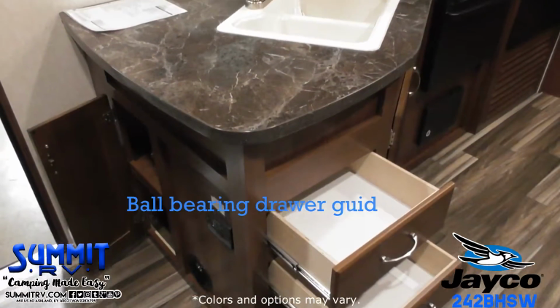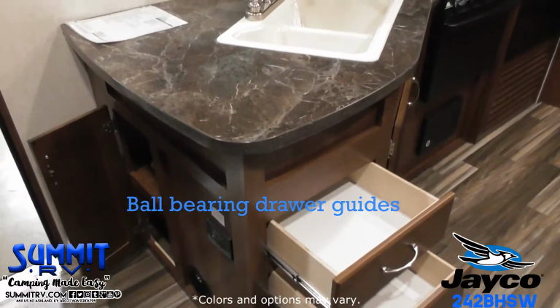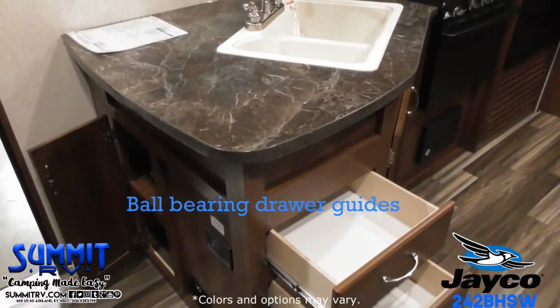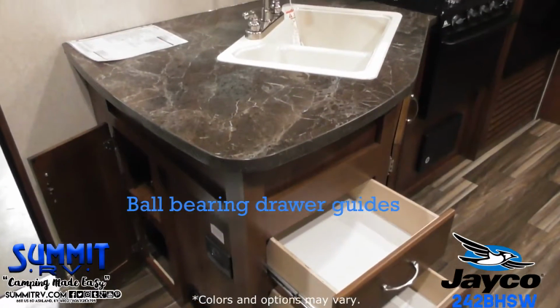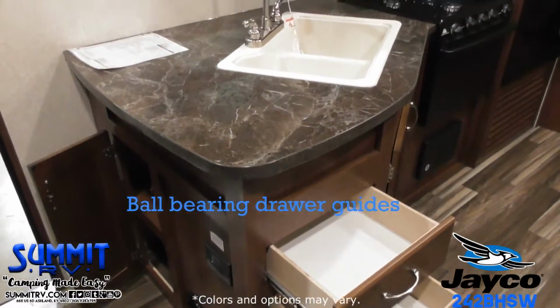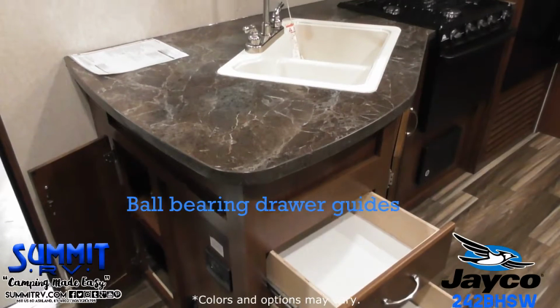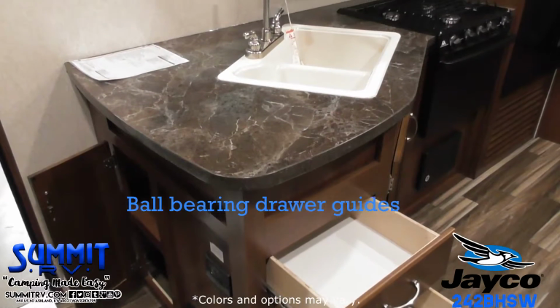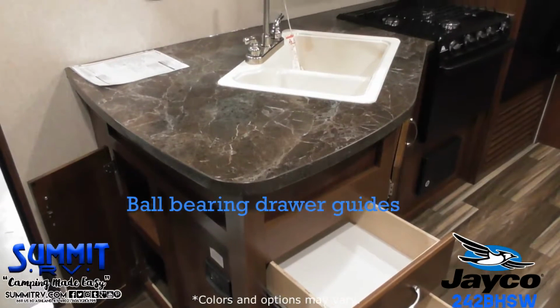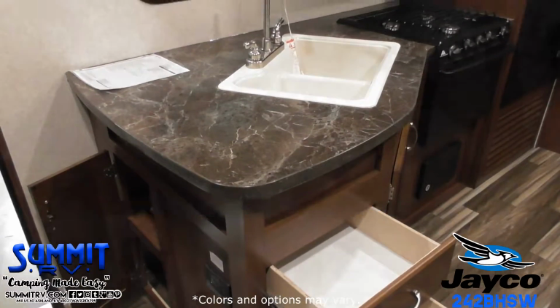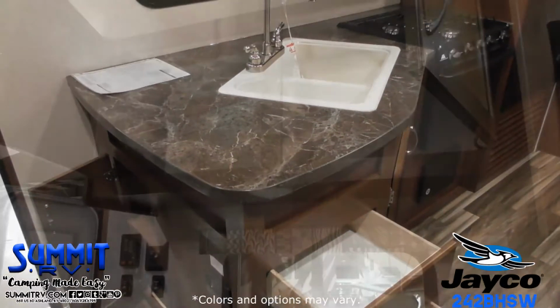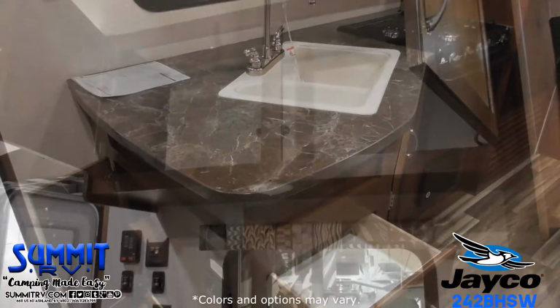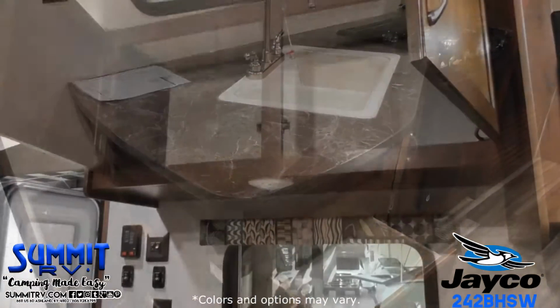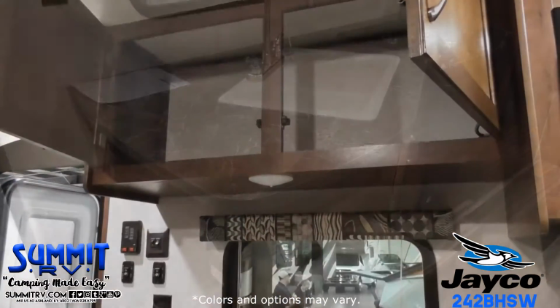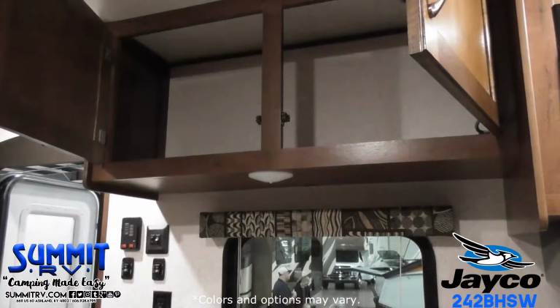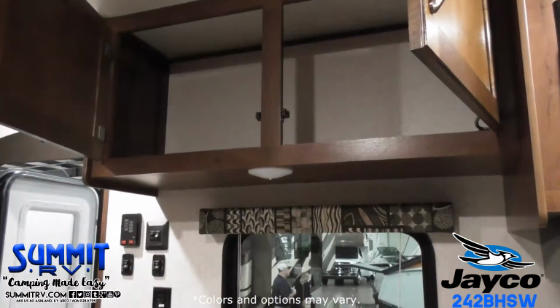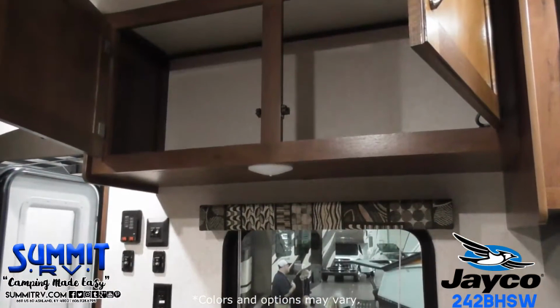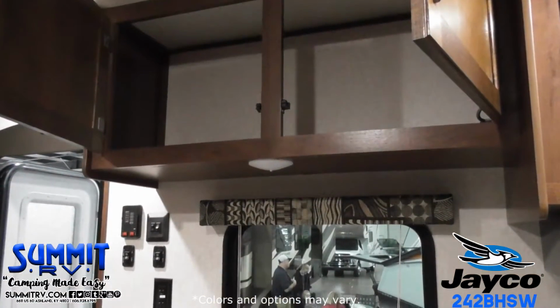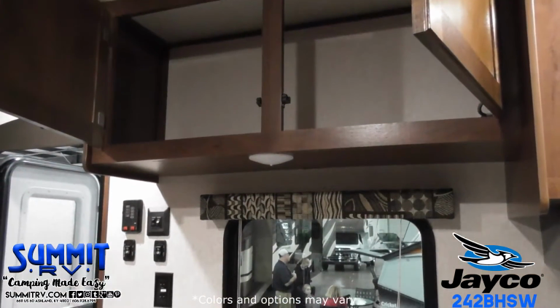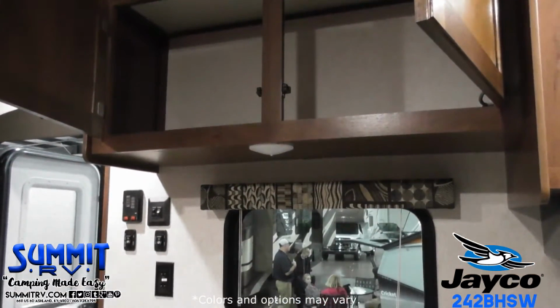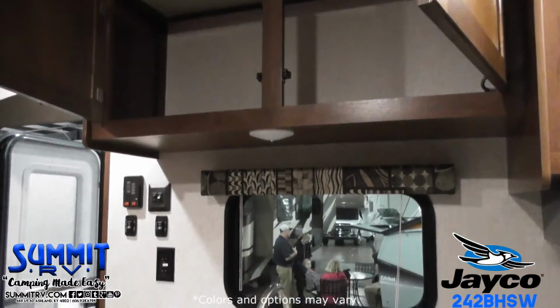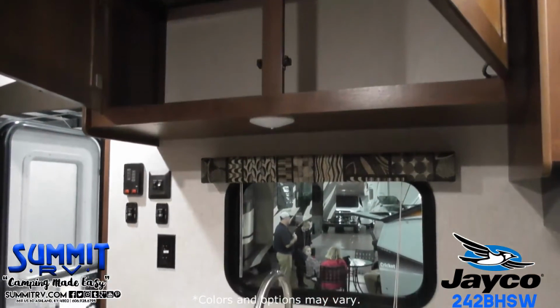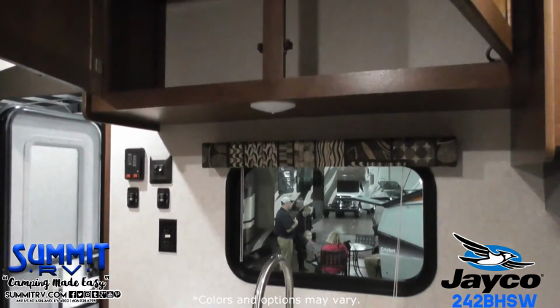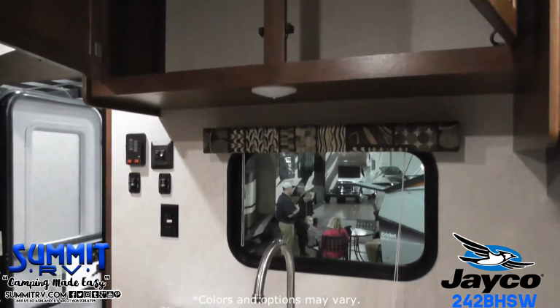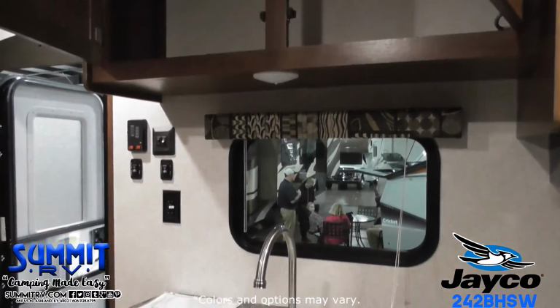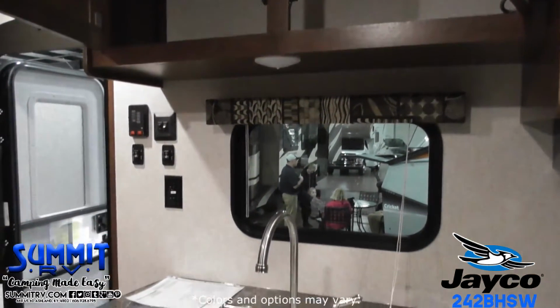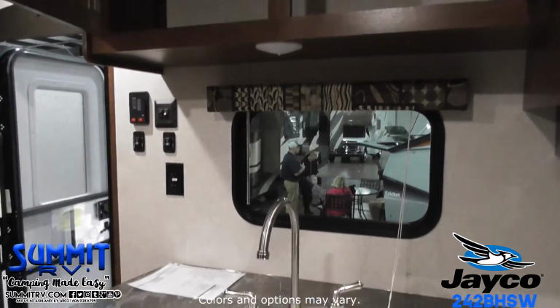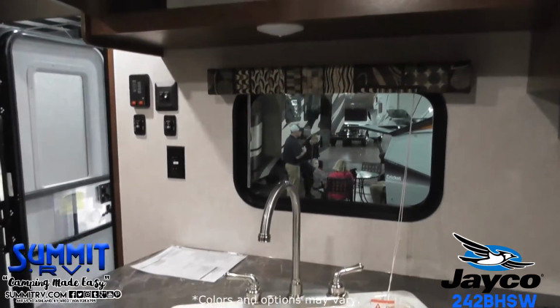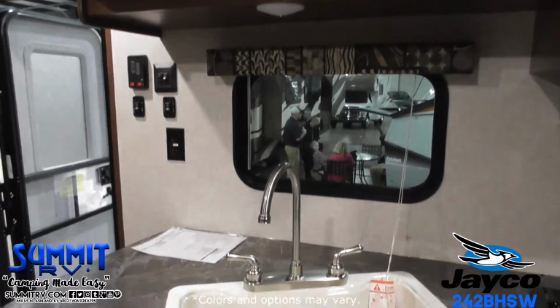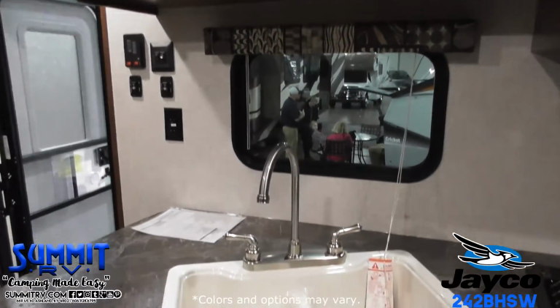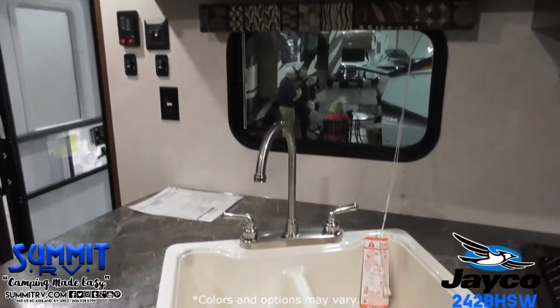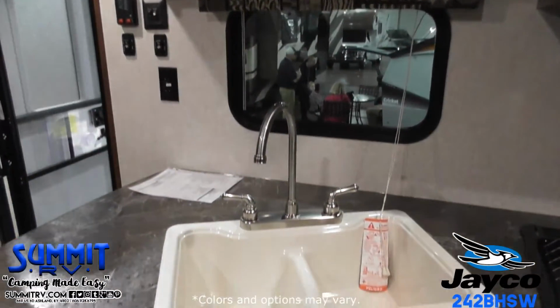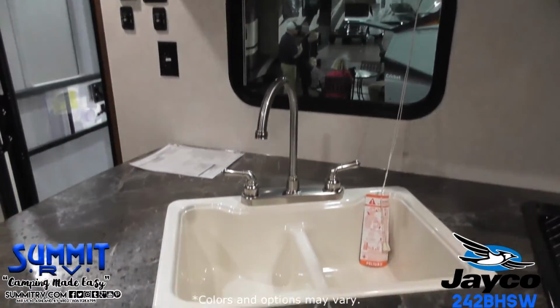The kitchen has plenty of storage space, a microwave, an oven, and a six cubic foot Norcold refrigerator.